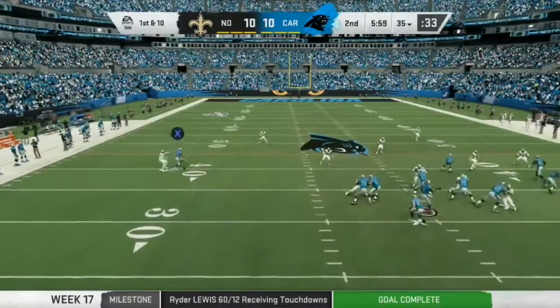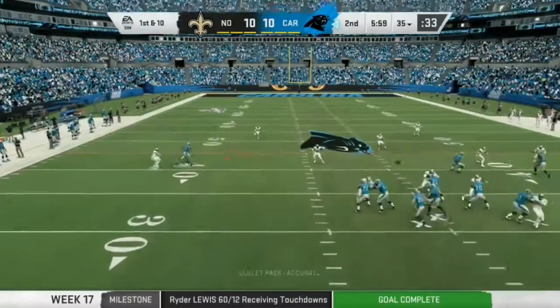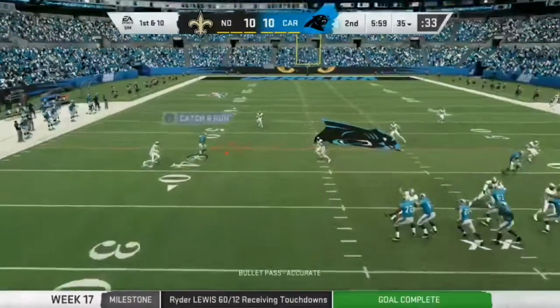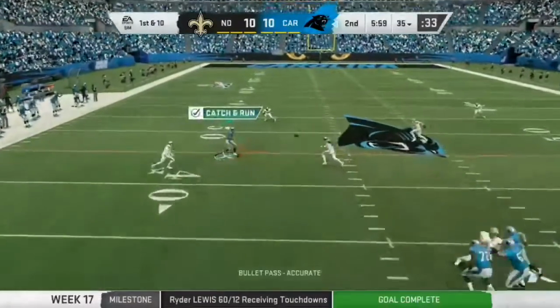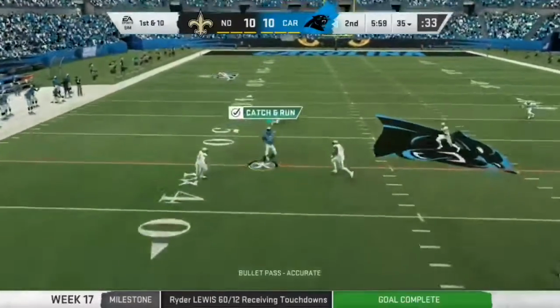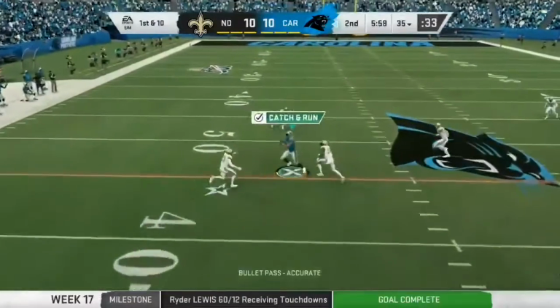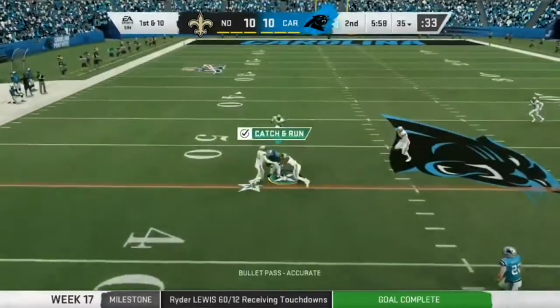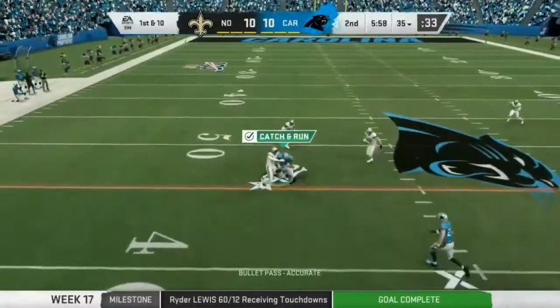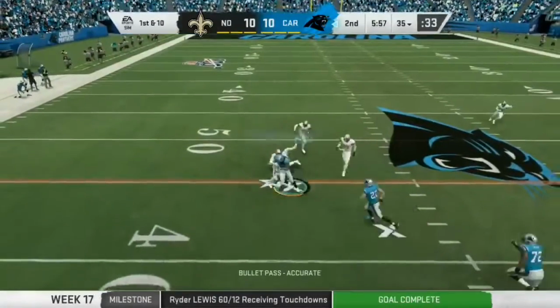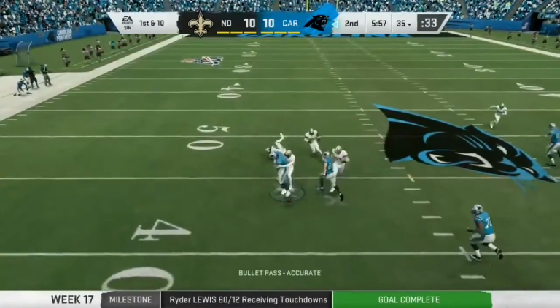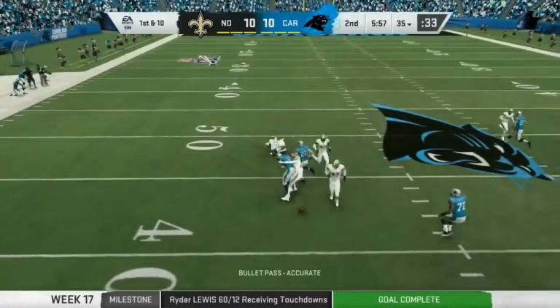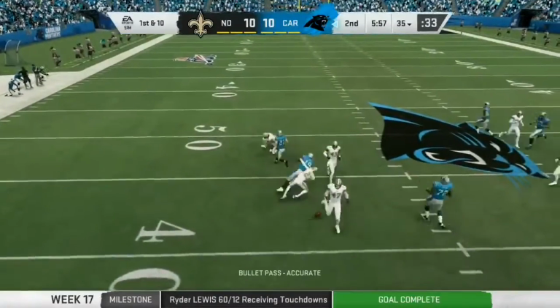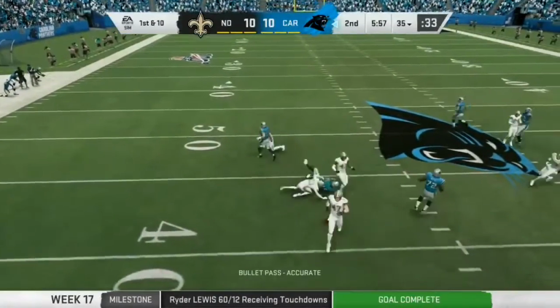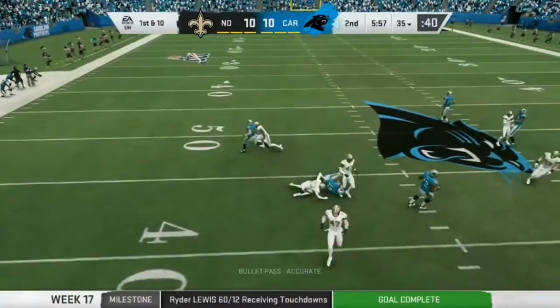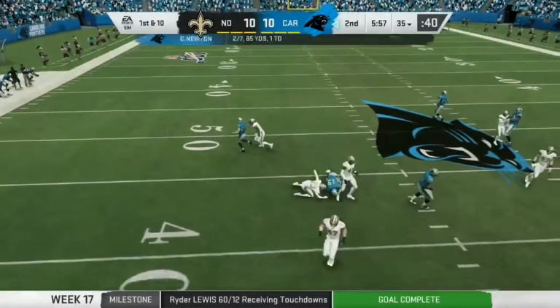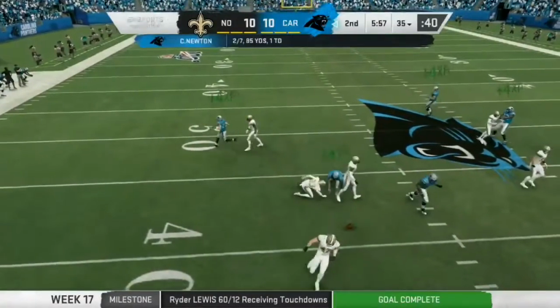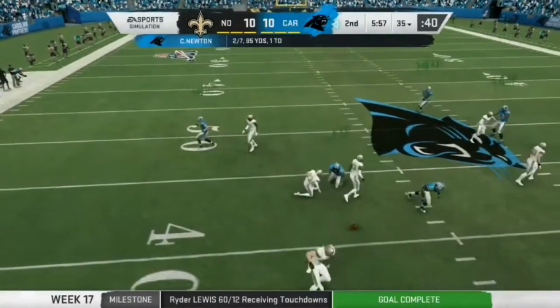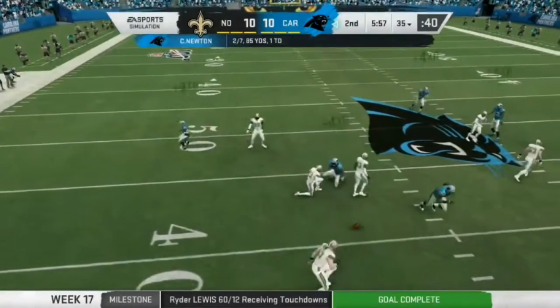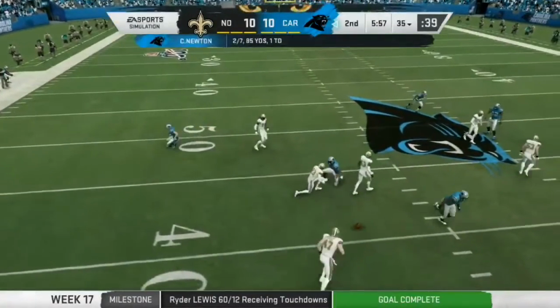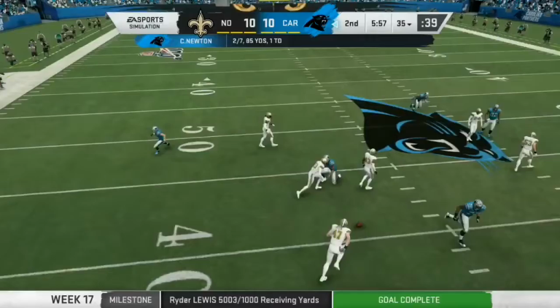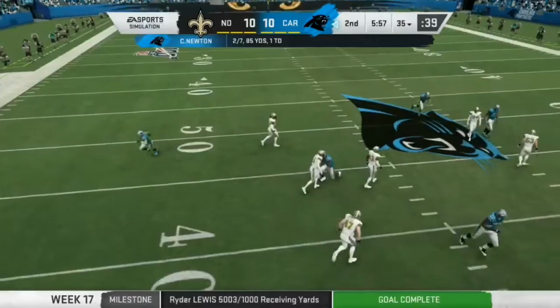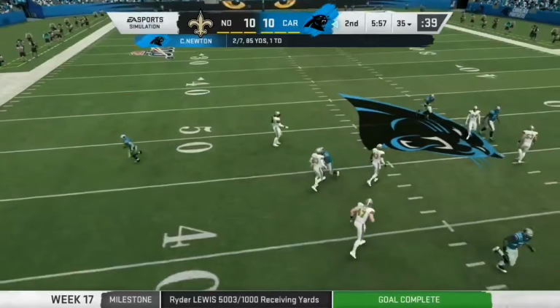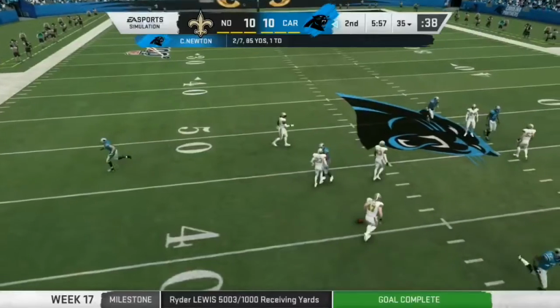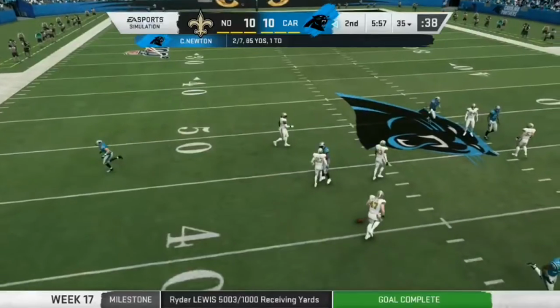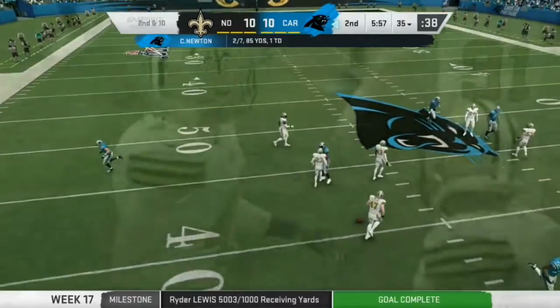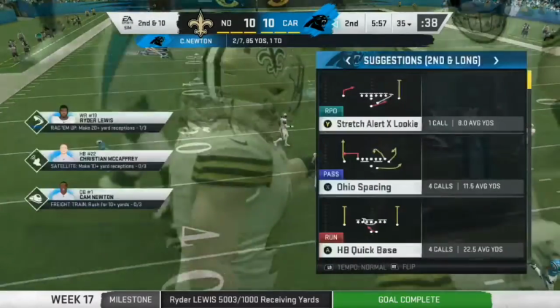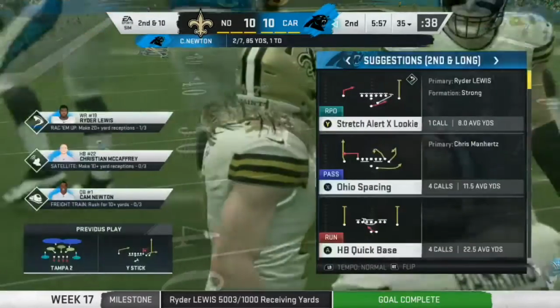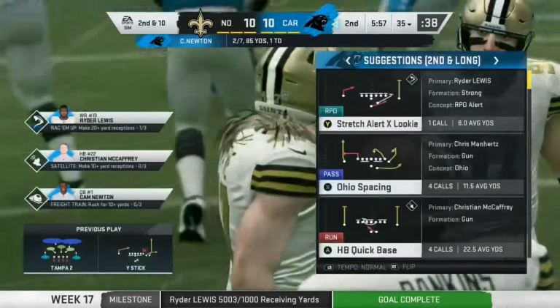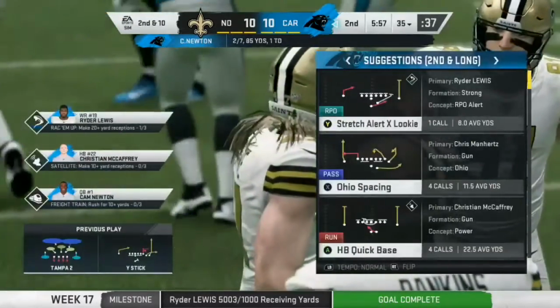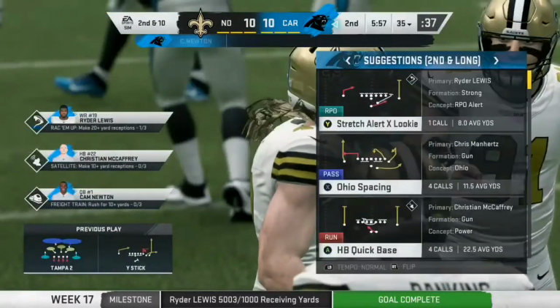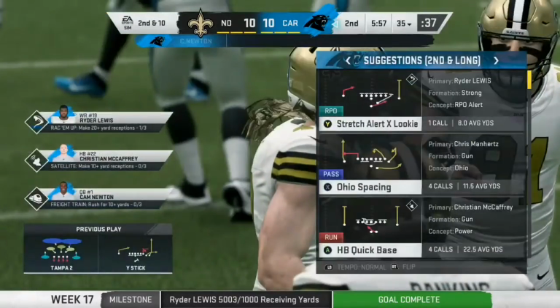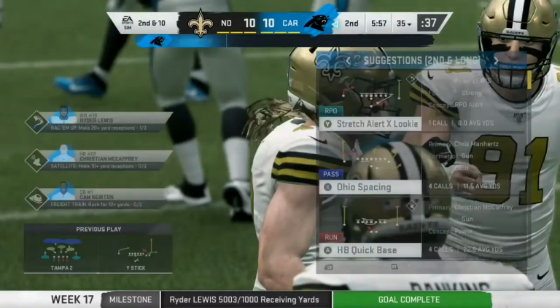On first and ten, Newton, and that's going to be incomplete. Too tough to hold on to that one. It's second down.